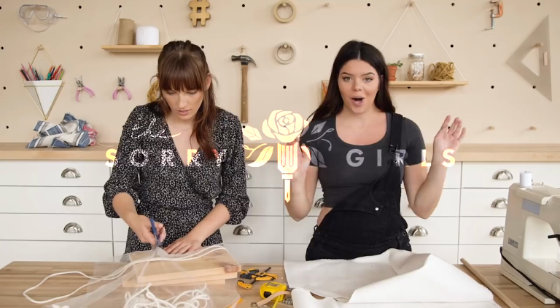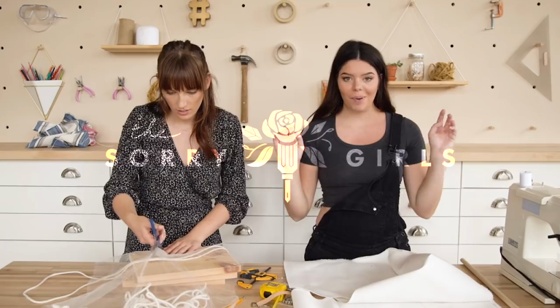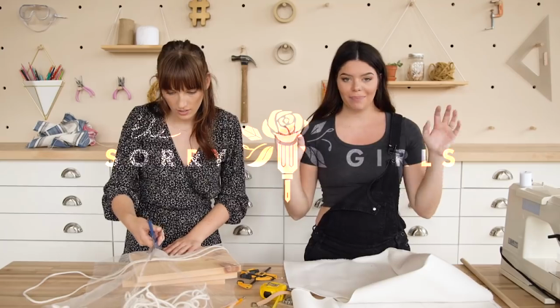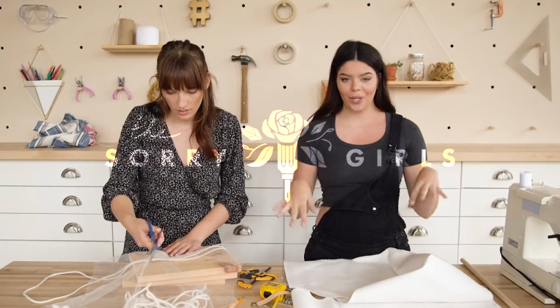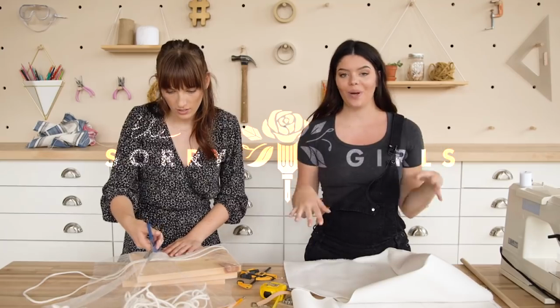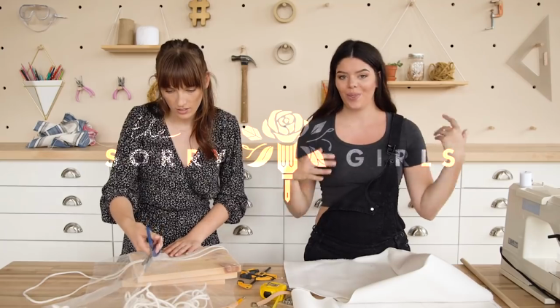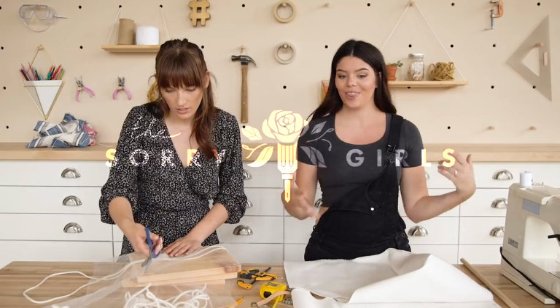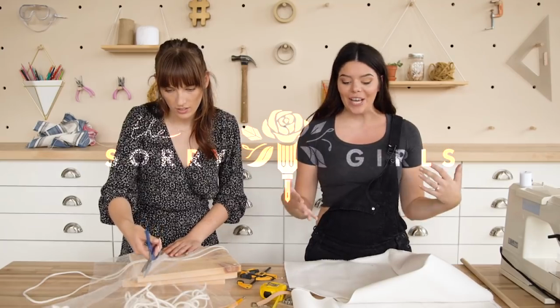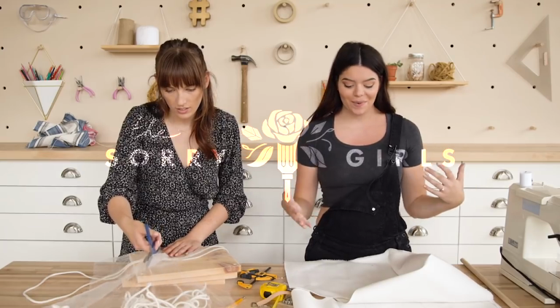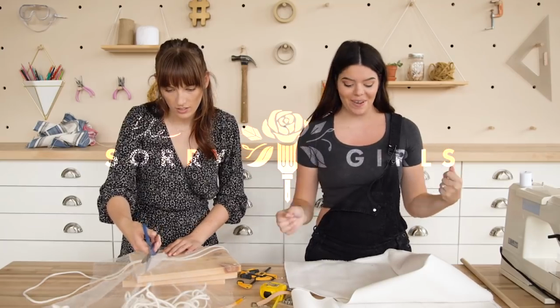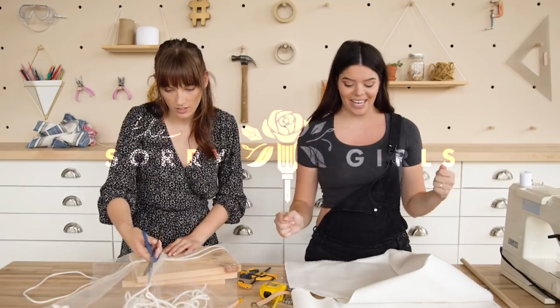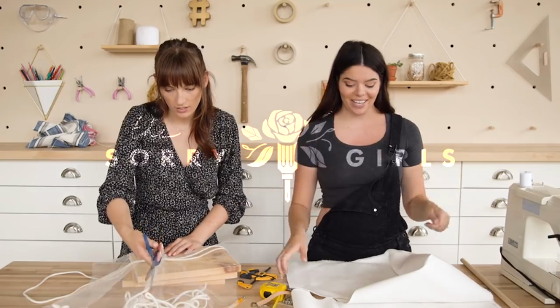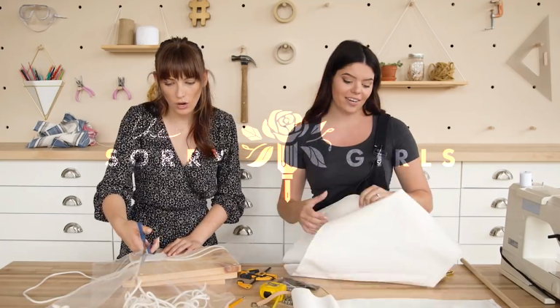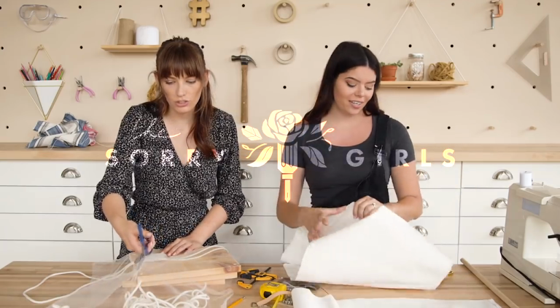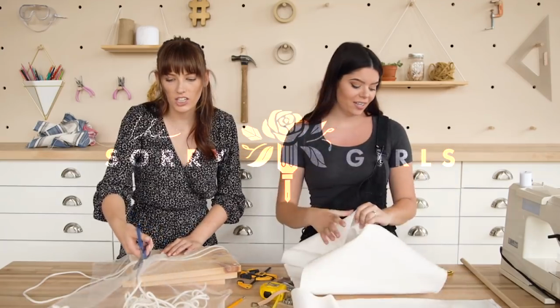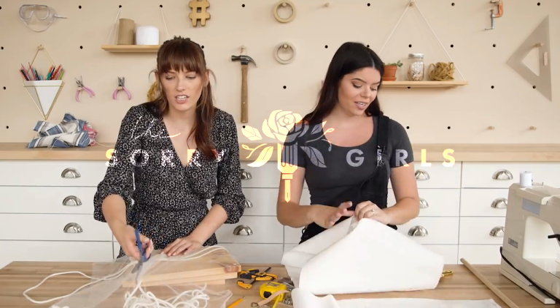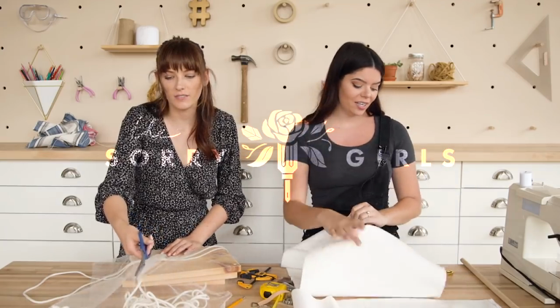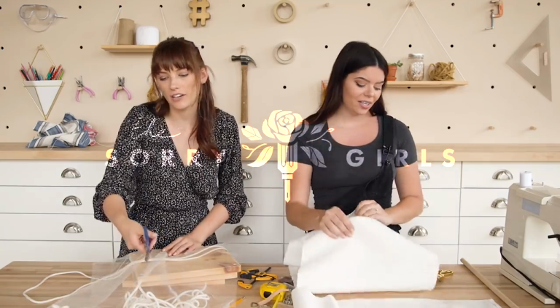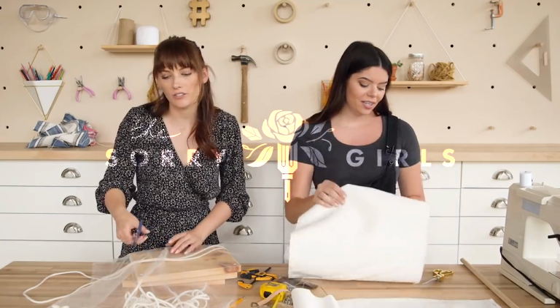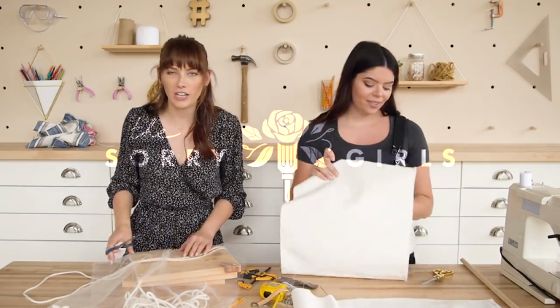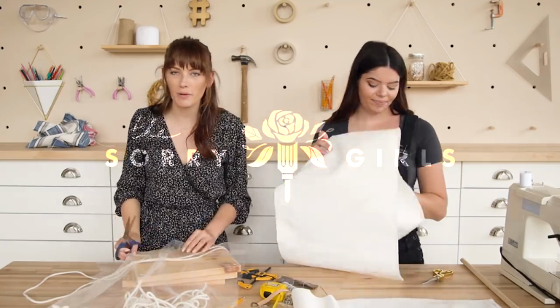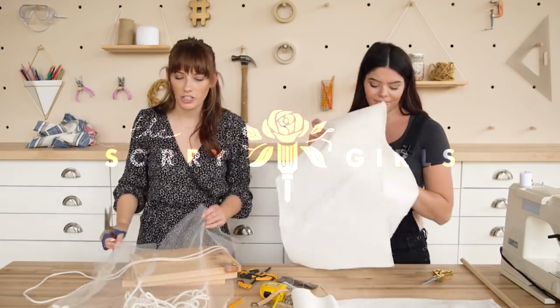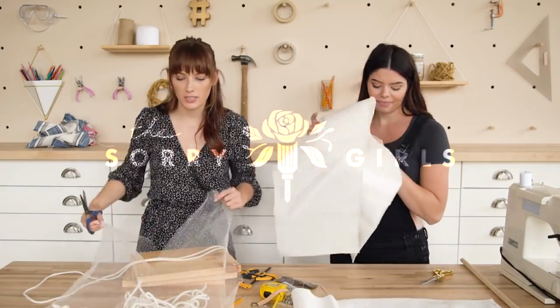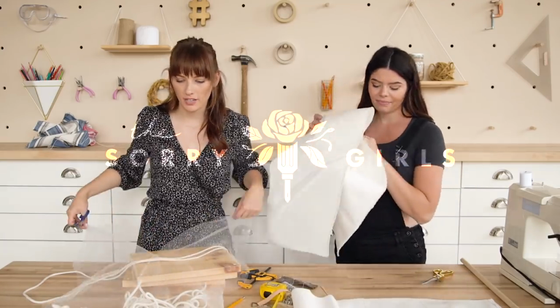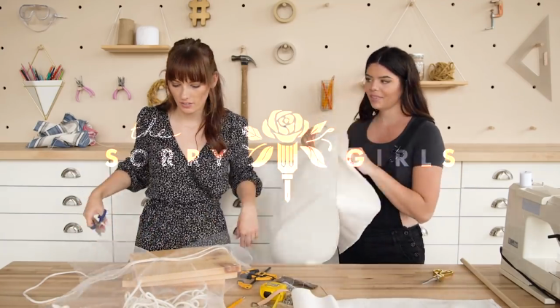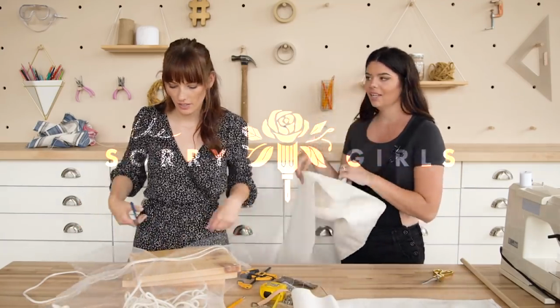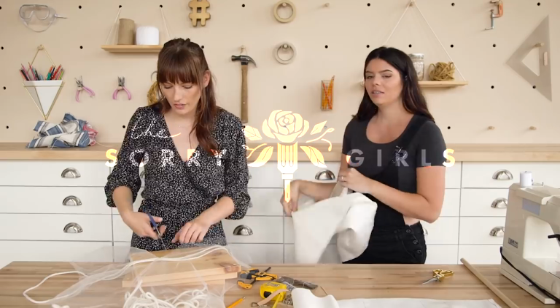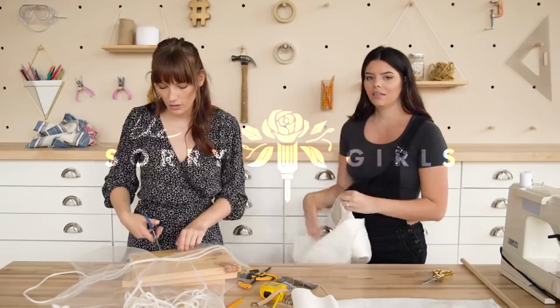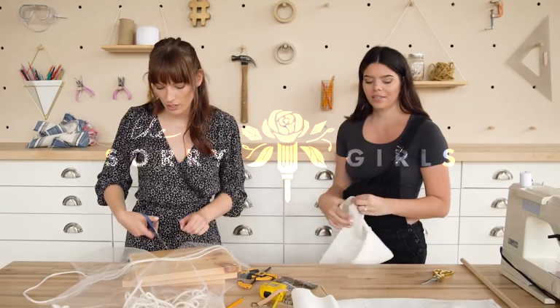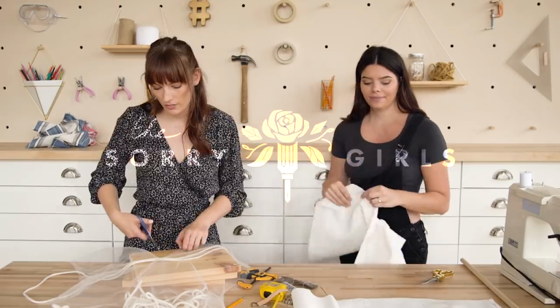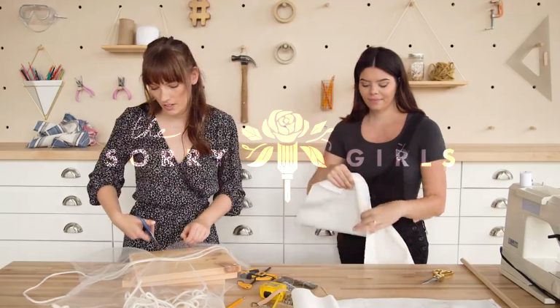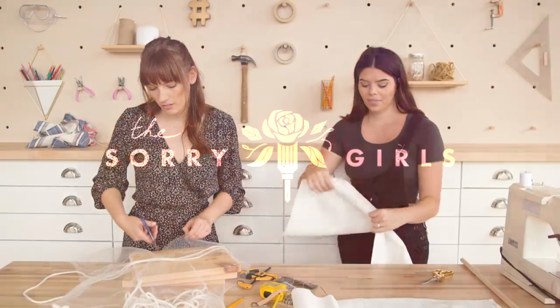Comment below what you think we're making. Don't cheat. I know everybody cheats, man. Life is so less fun now.